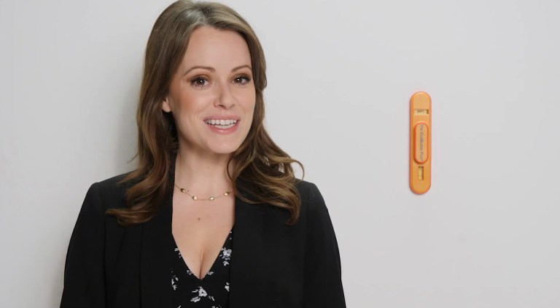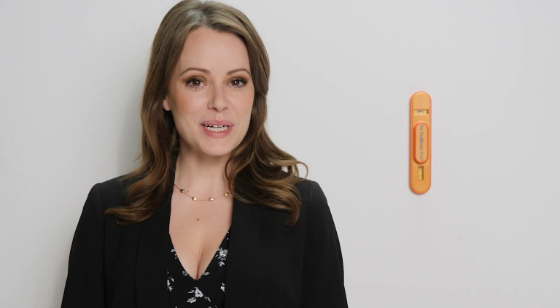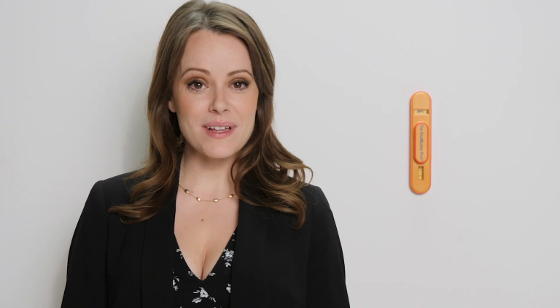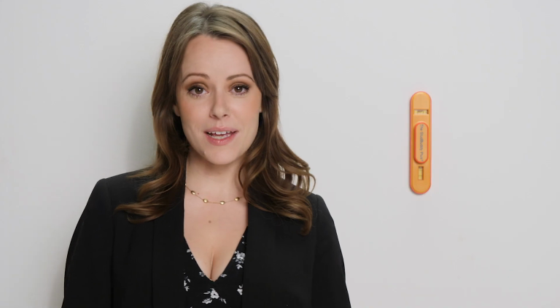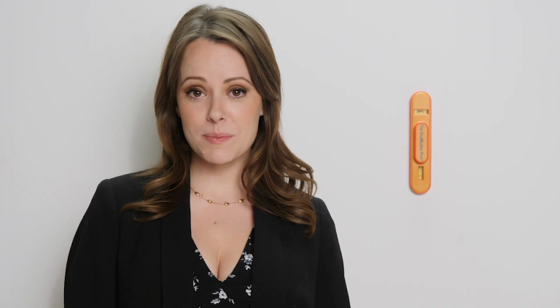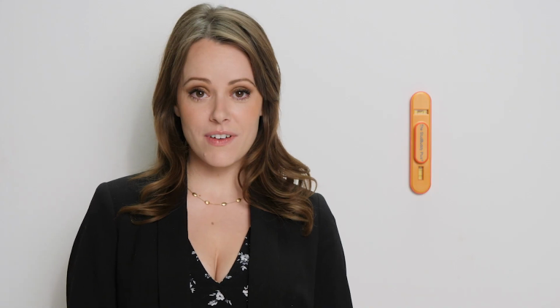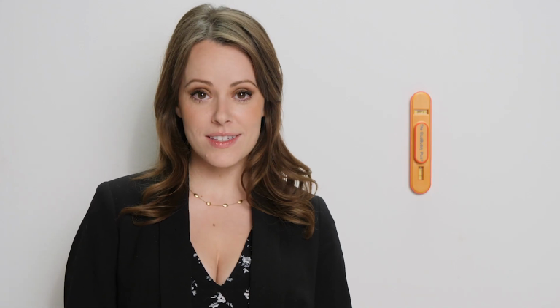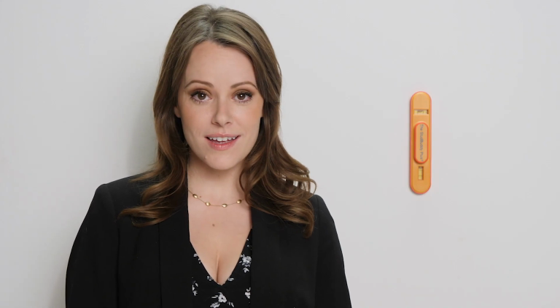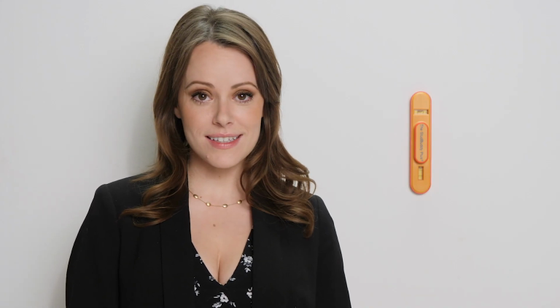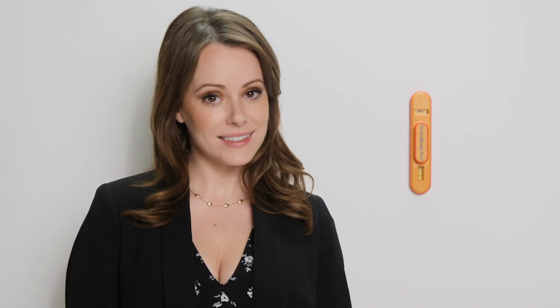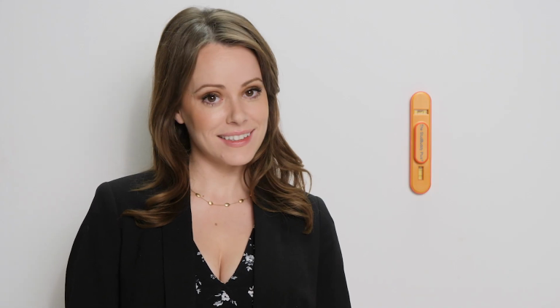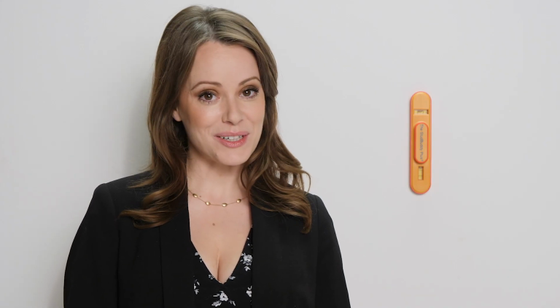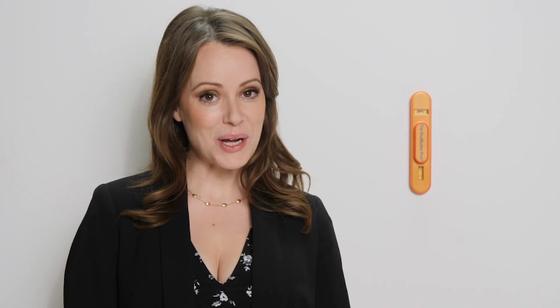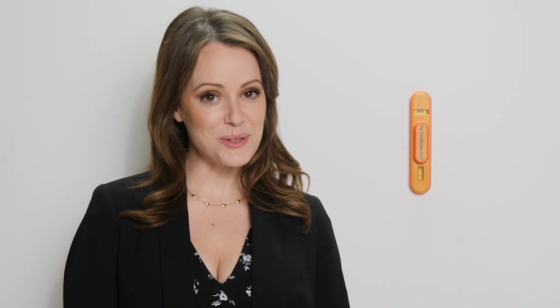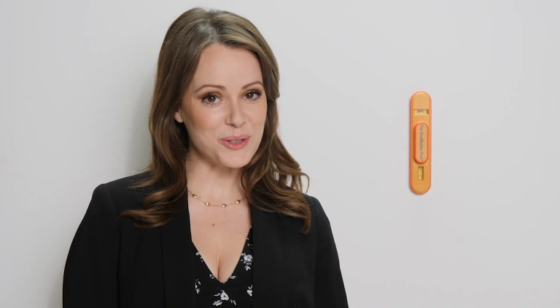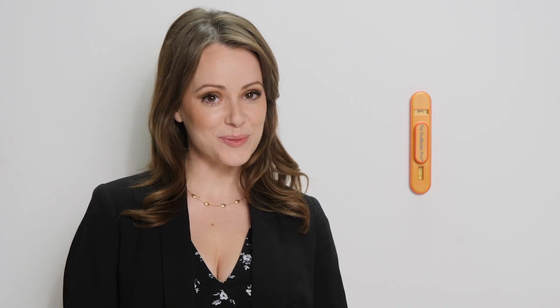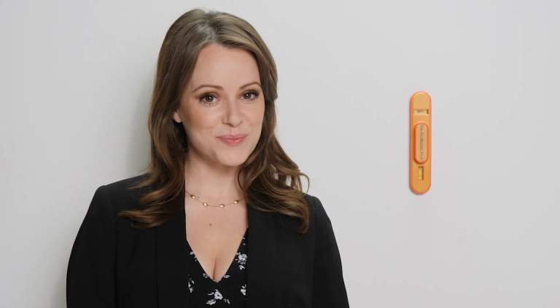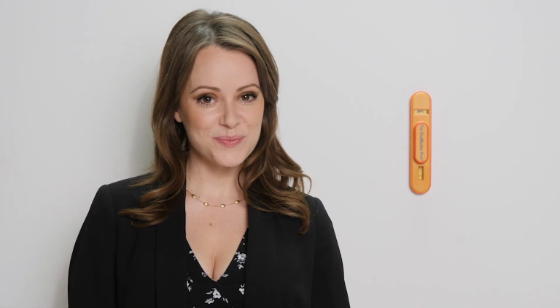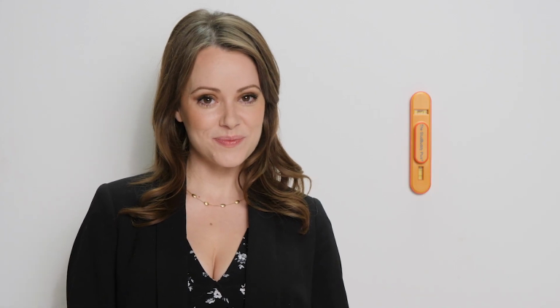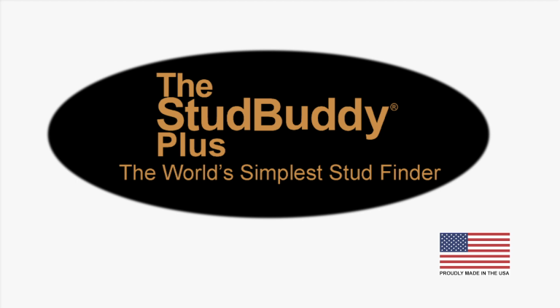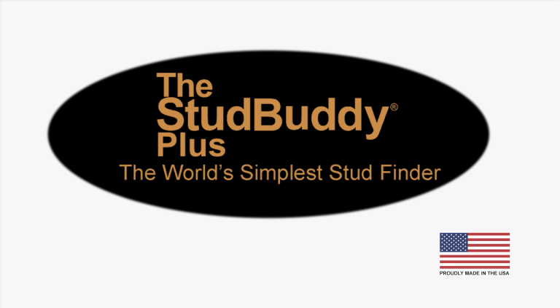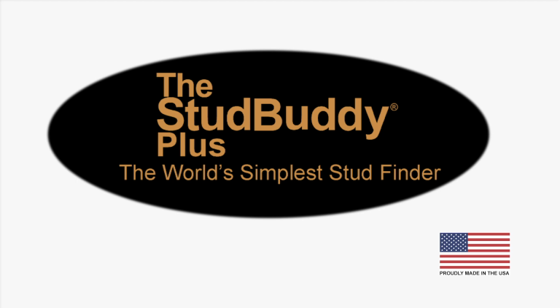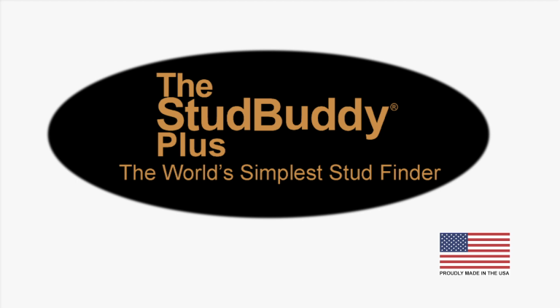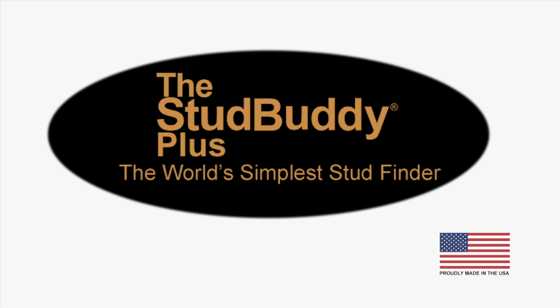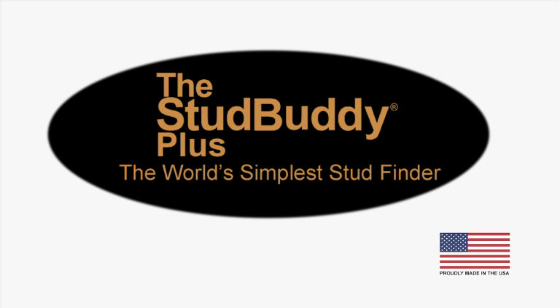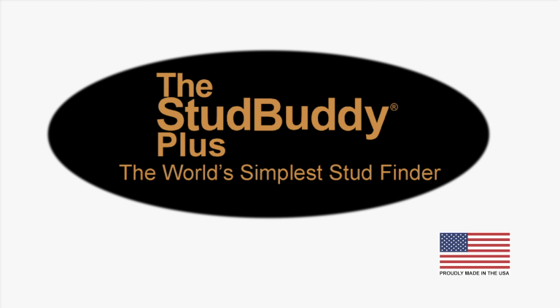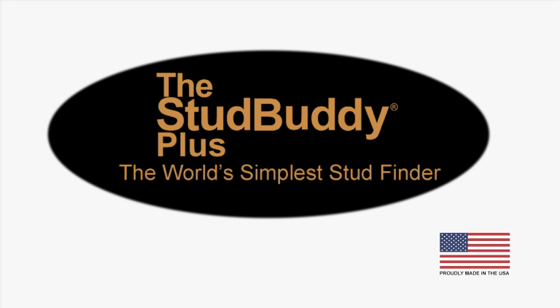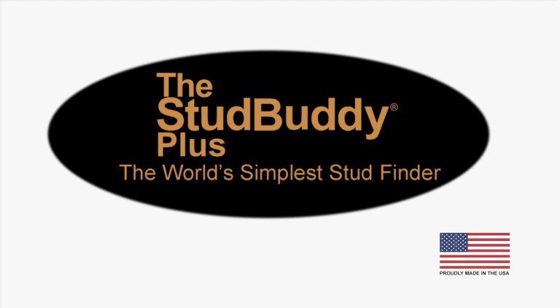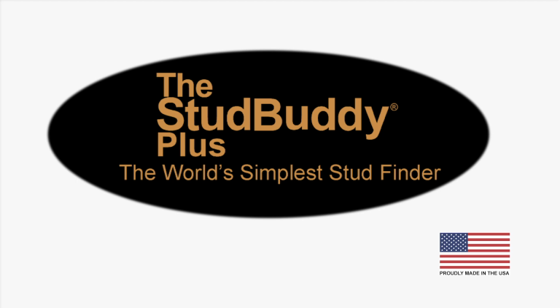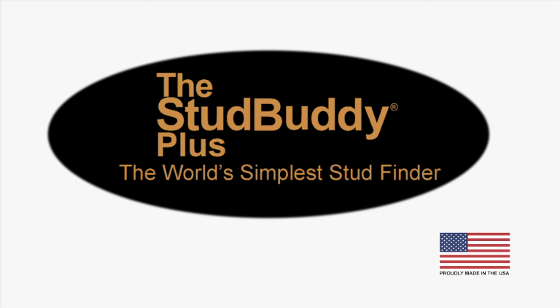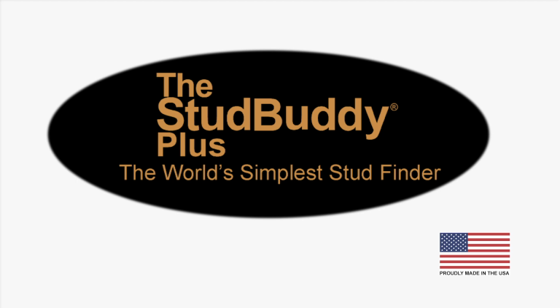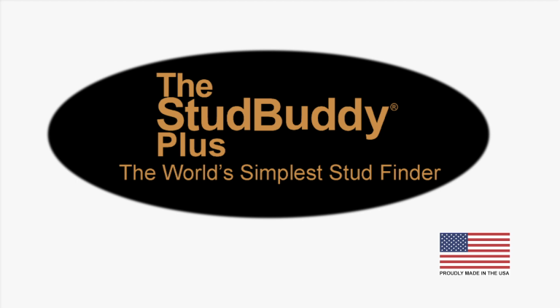The StudBuddy Plus helps me find studs and it'll help you too. The StudBuddy — the world's simplest stud finder.